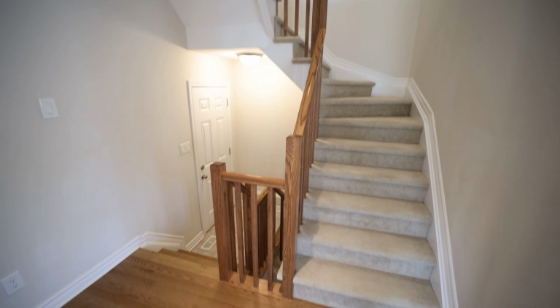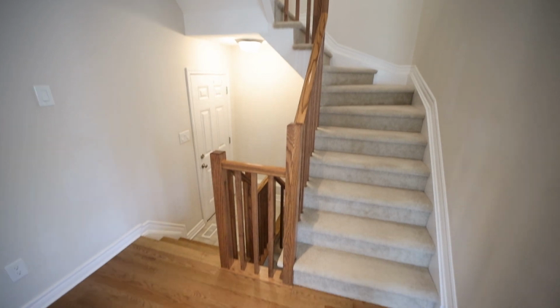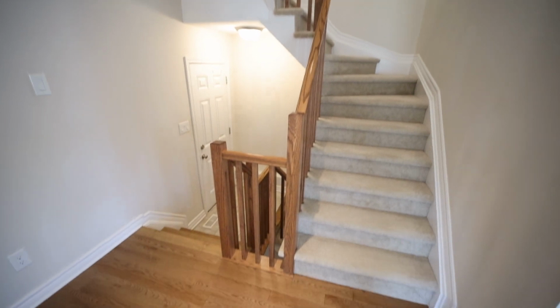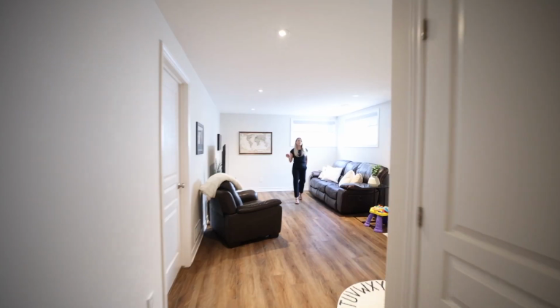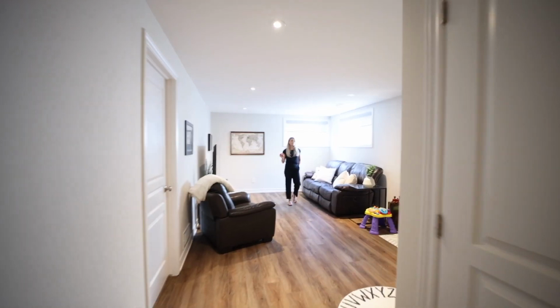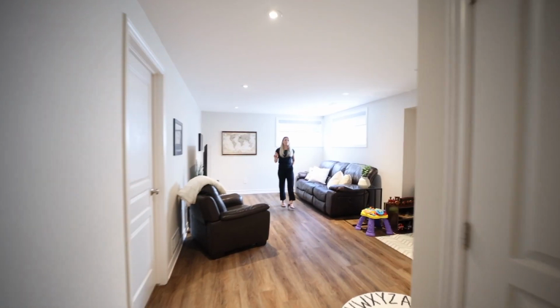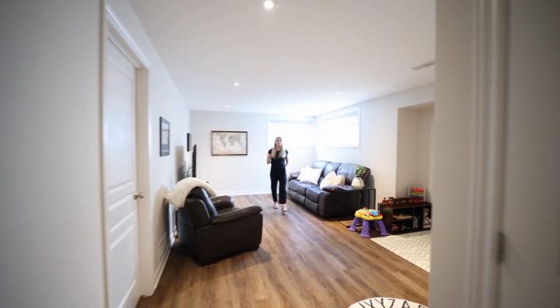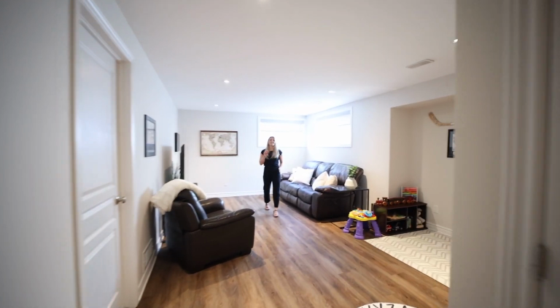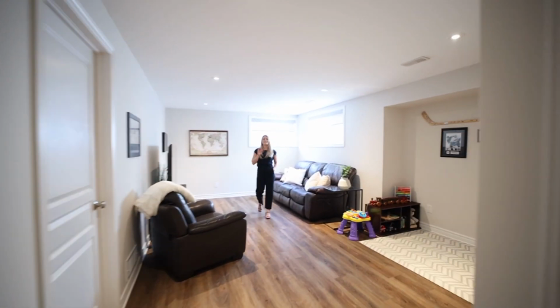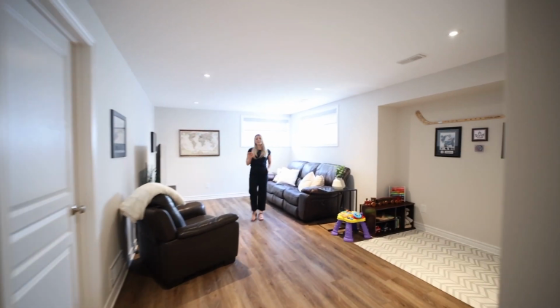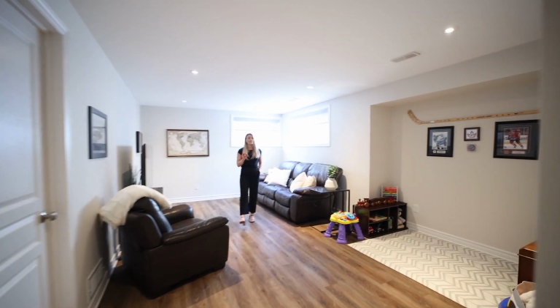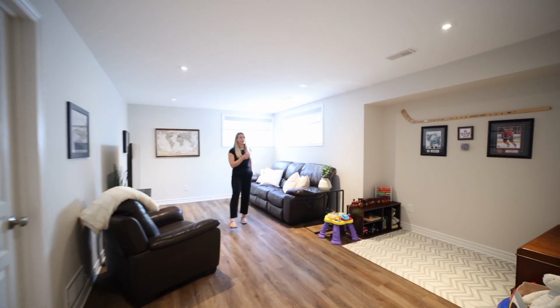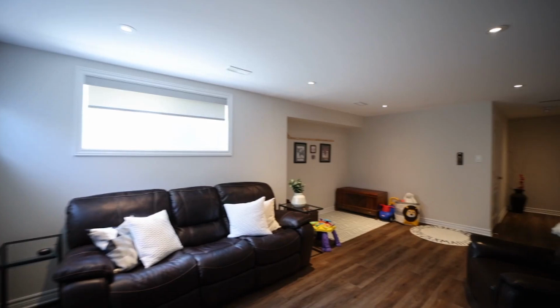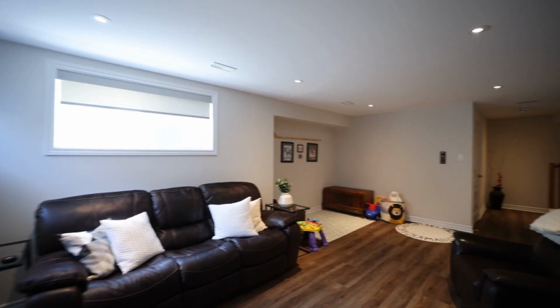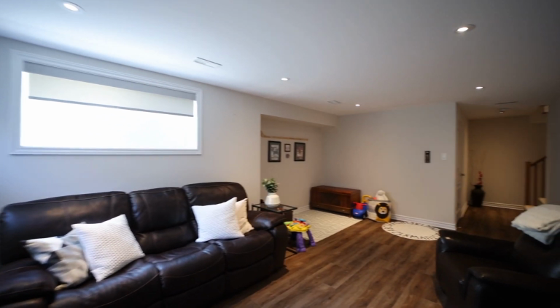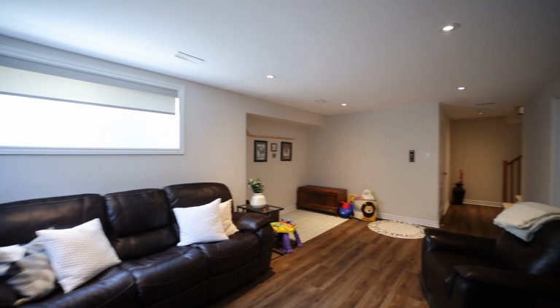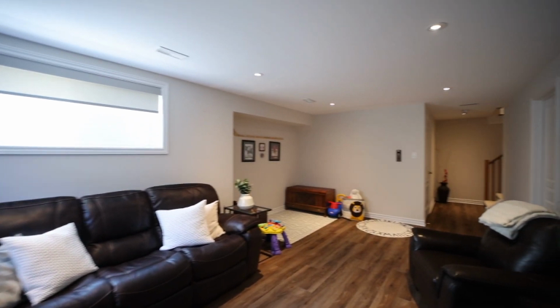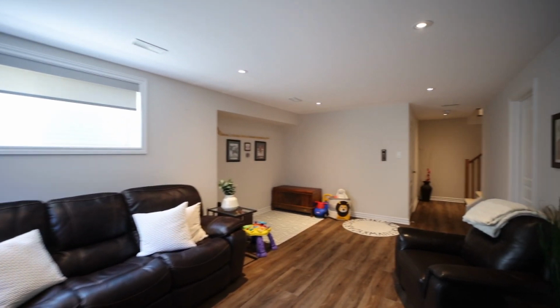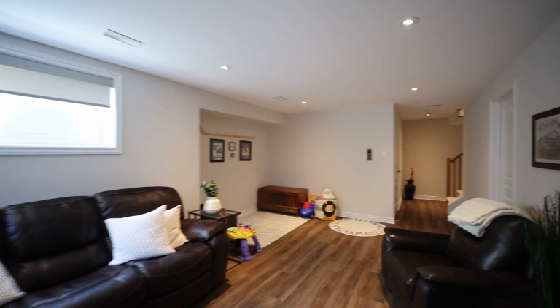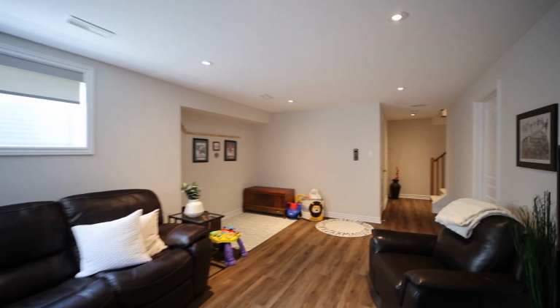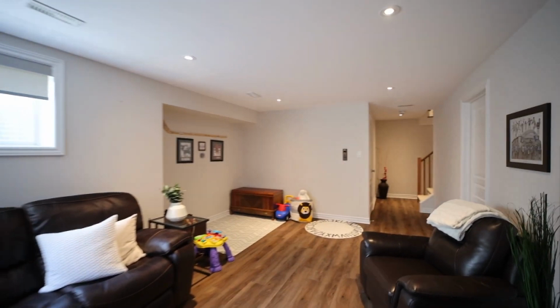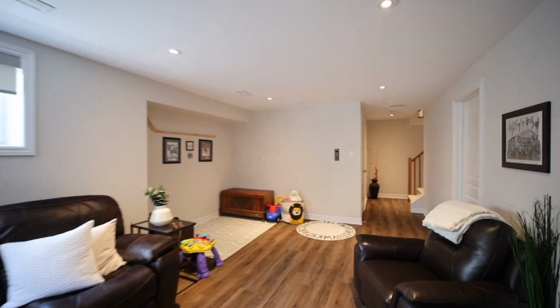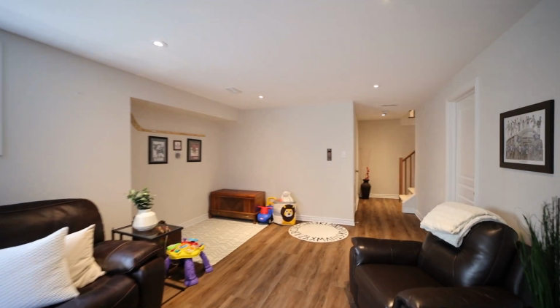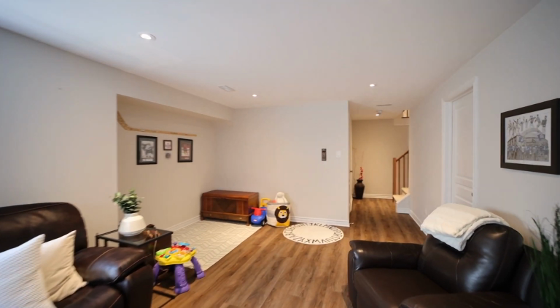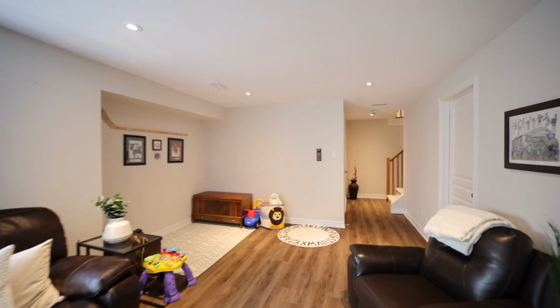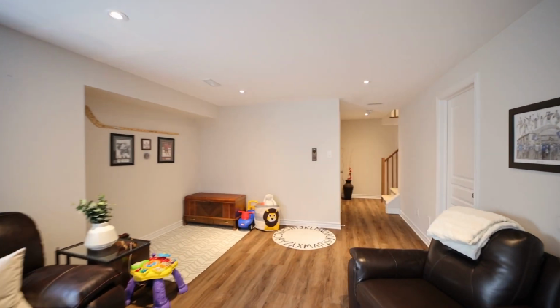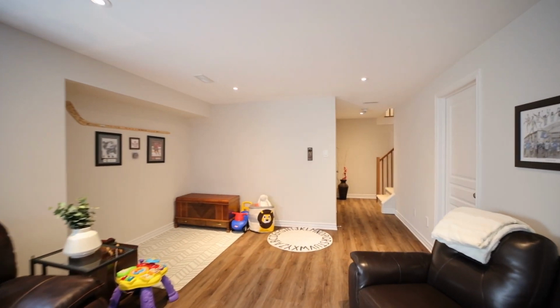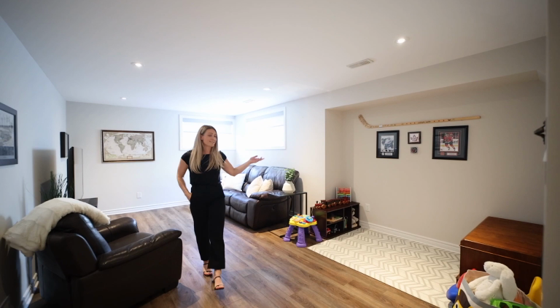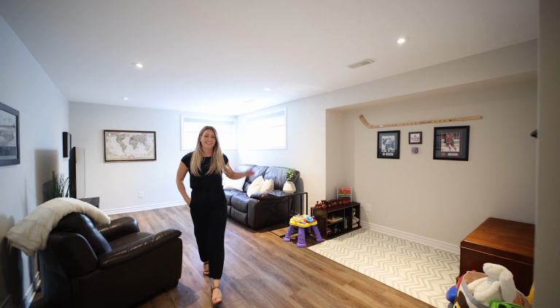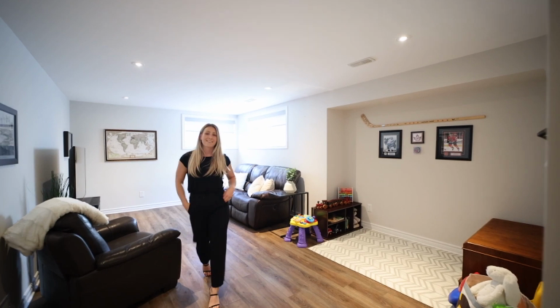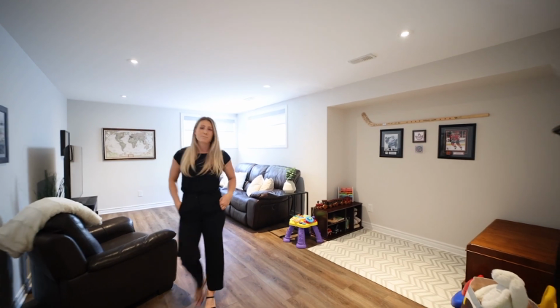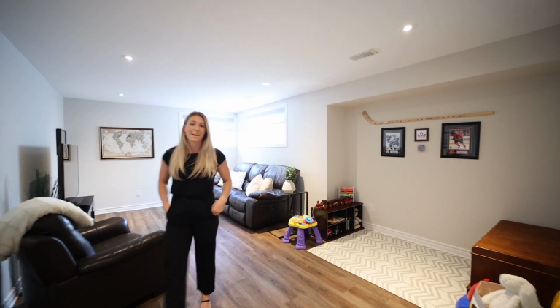The fully finished basement brings in a ton of natural light with these oversized windows. It's the perfect place for a movie night or to send the kids to play.